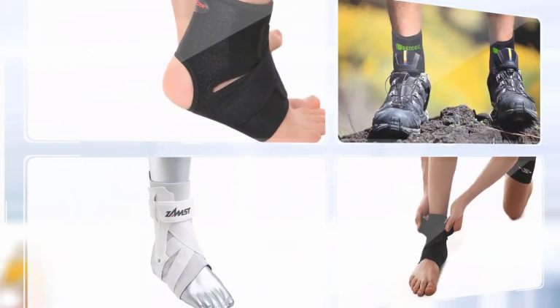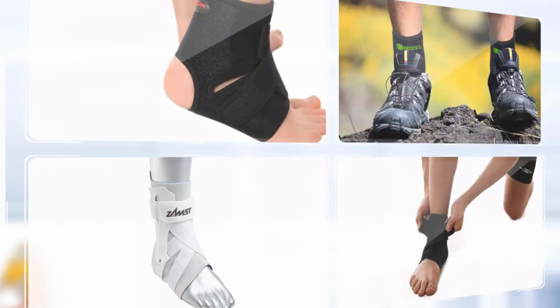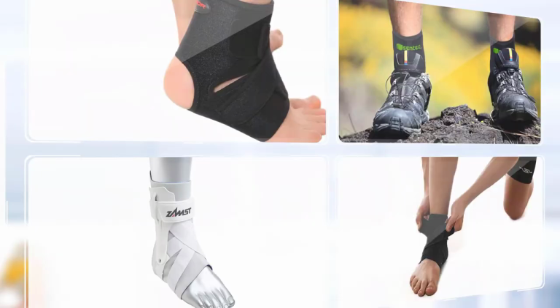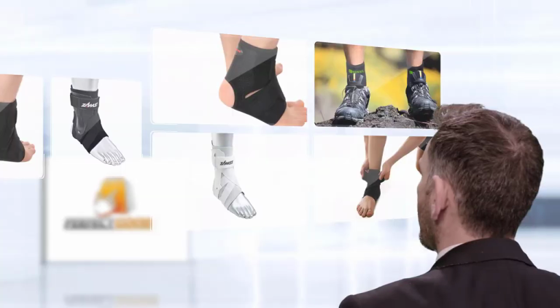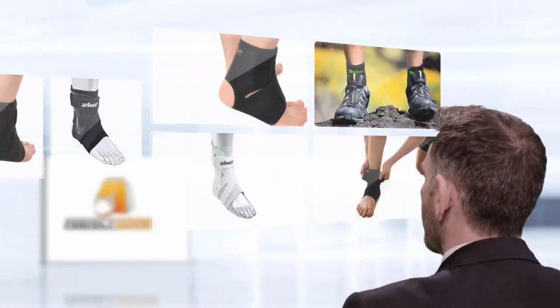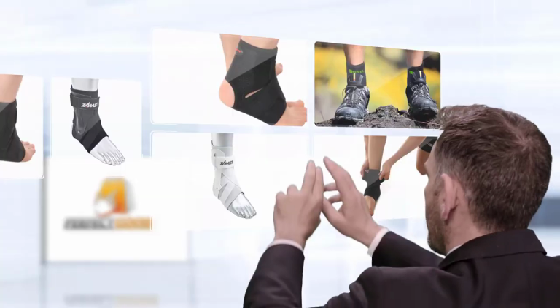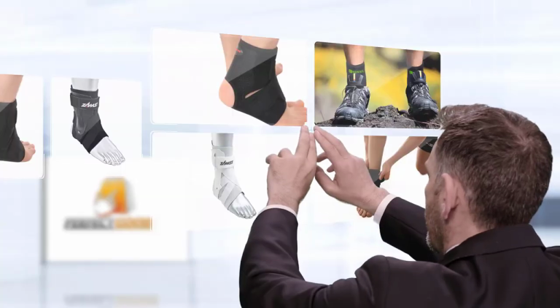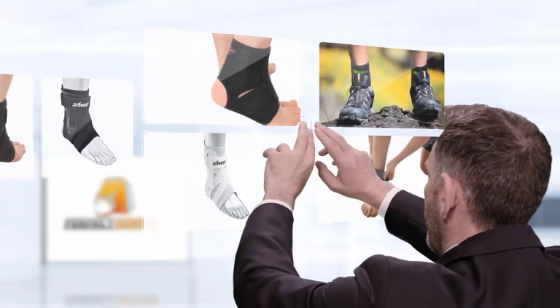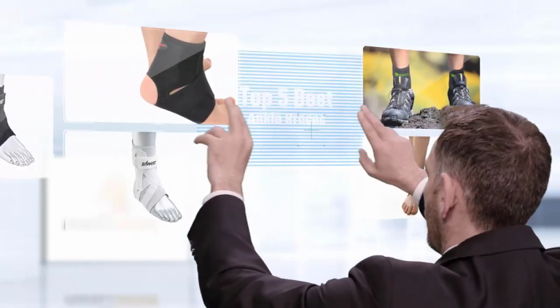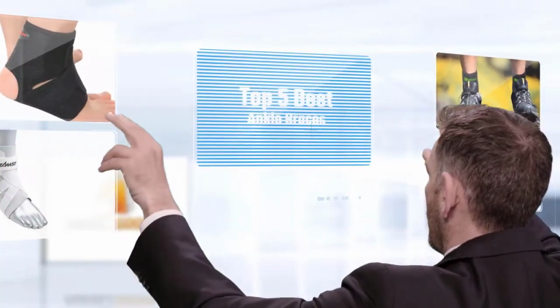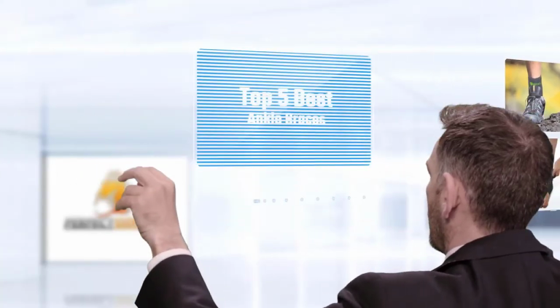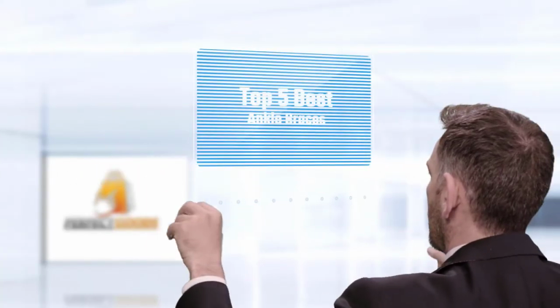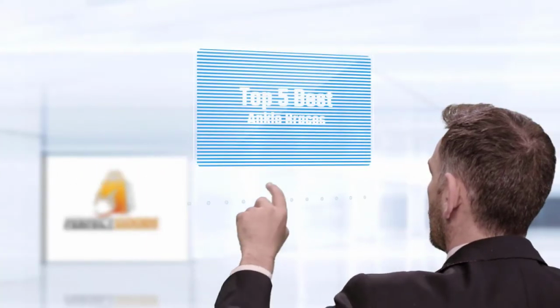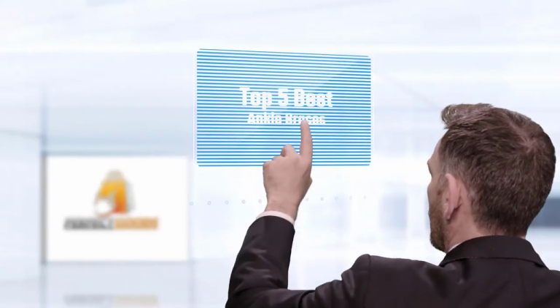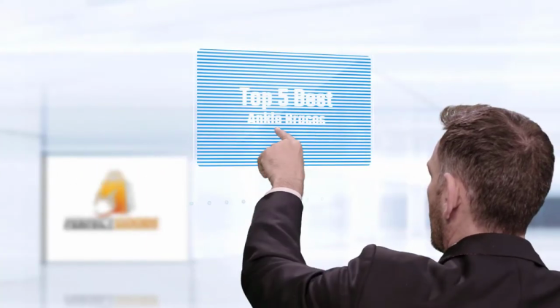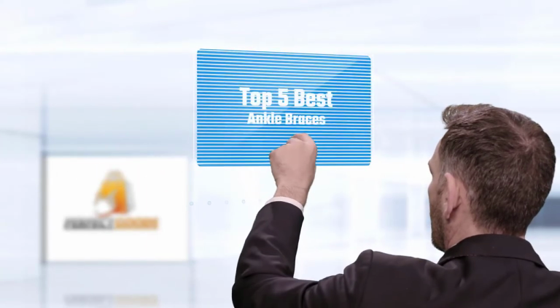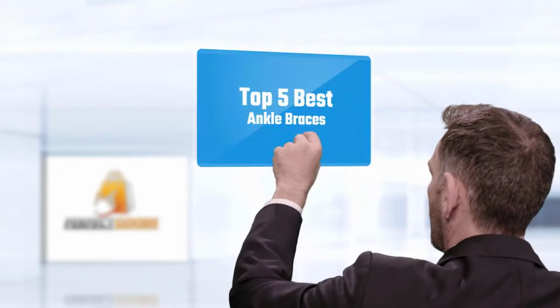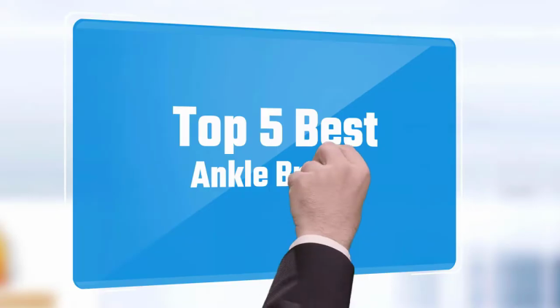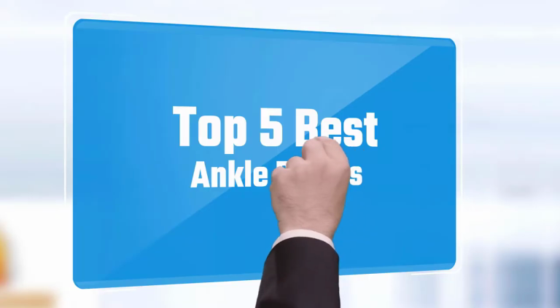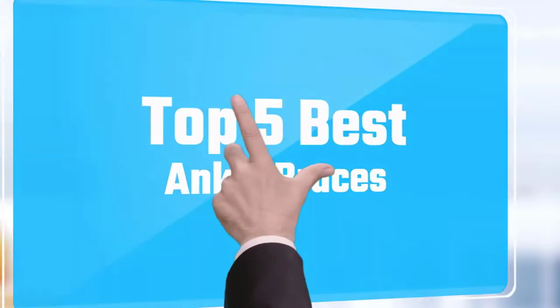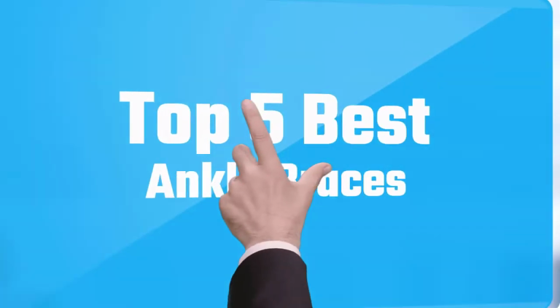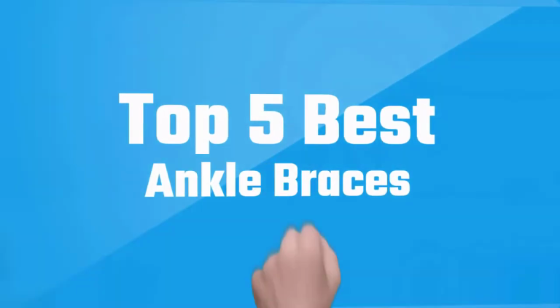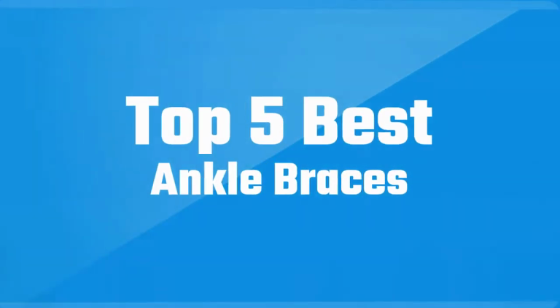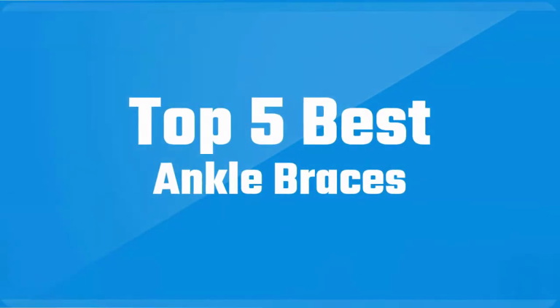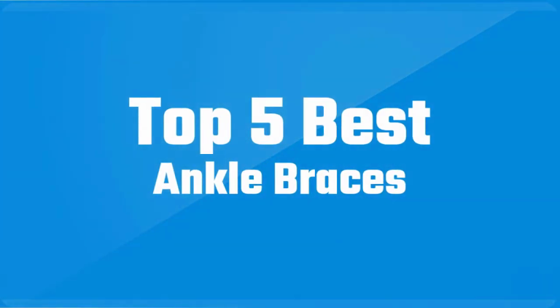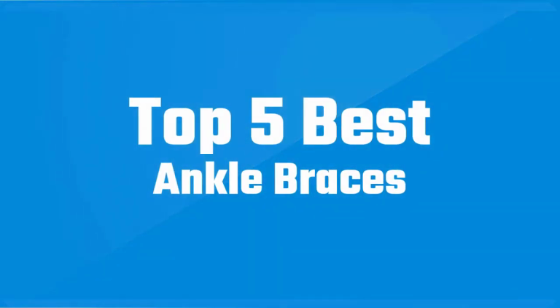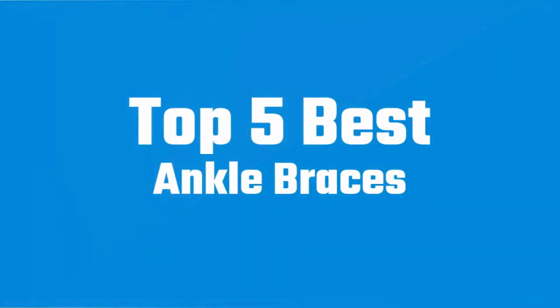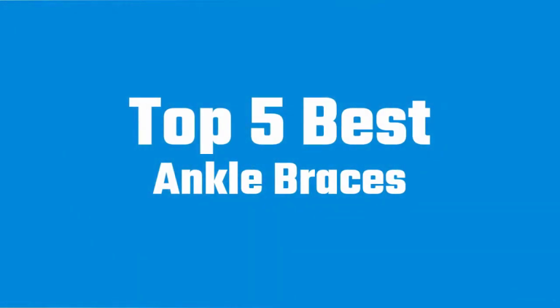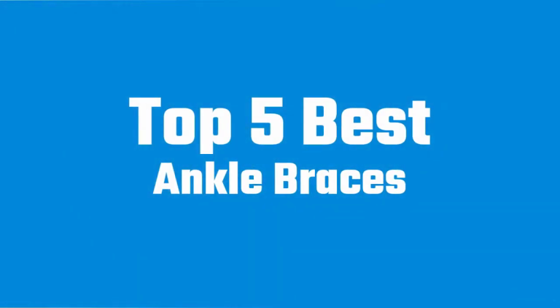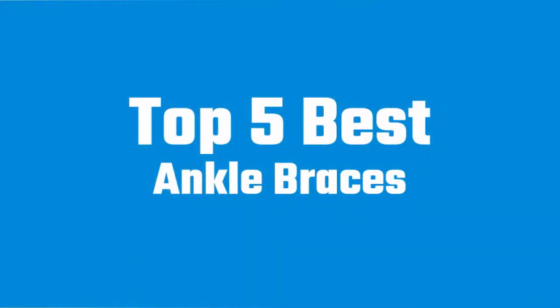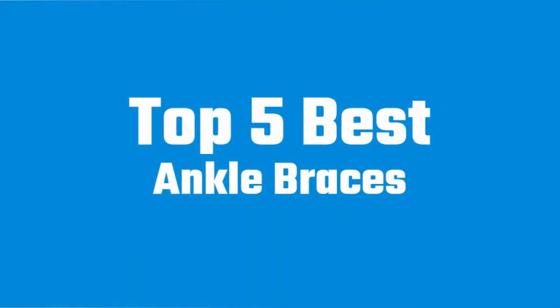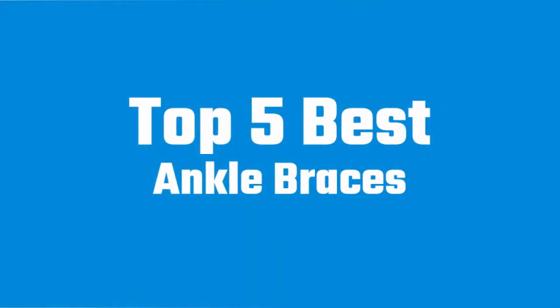If you are looking for the best ankle brace, here is a collection you have got to see. Let's get started.